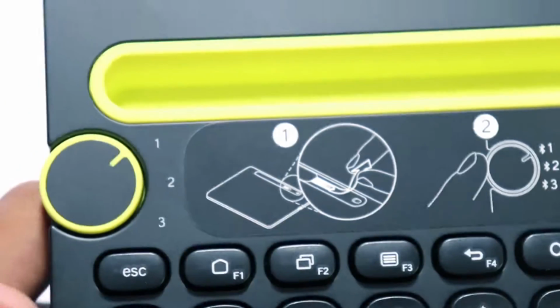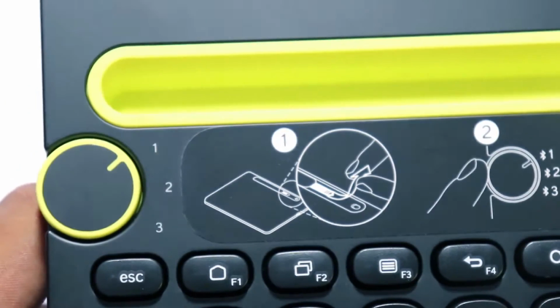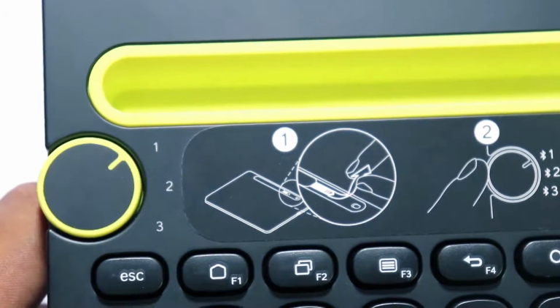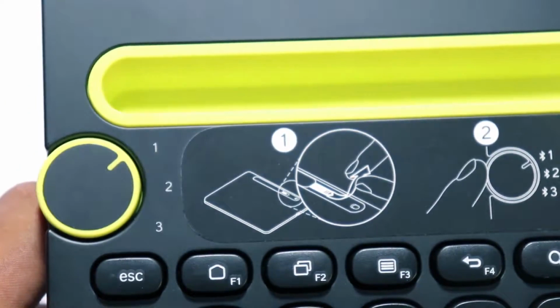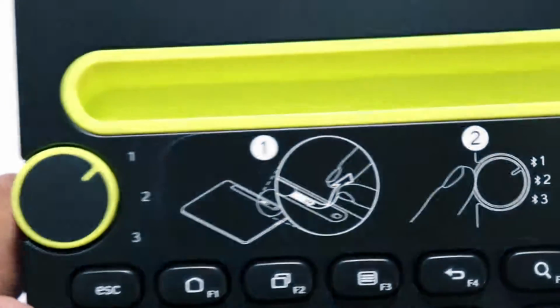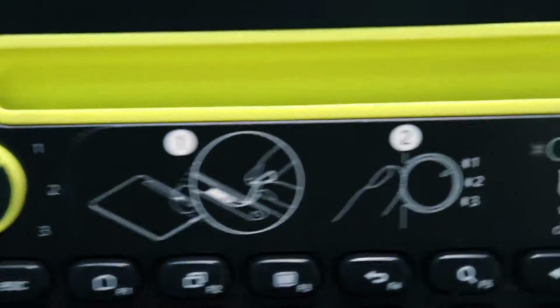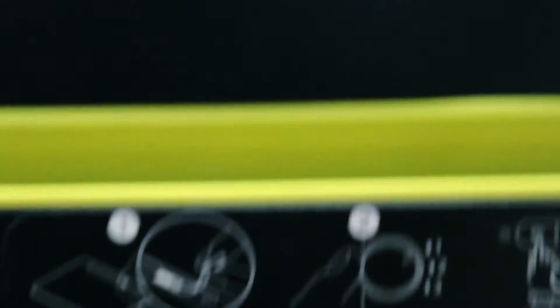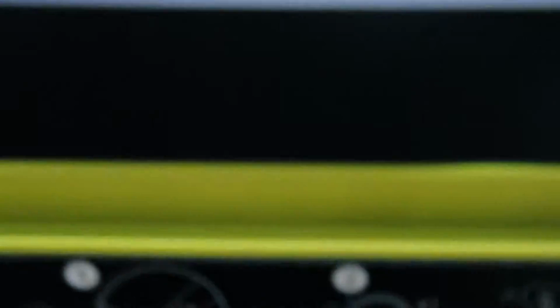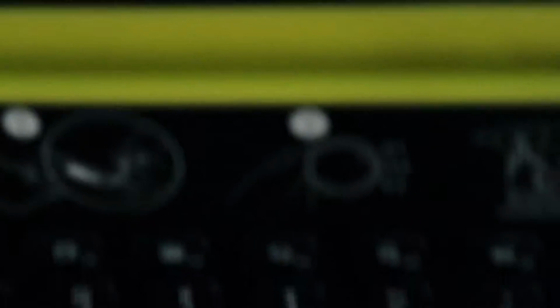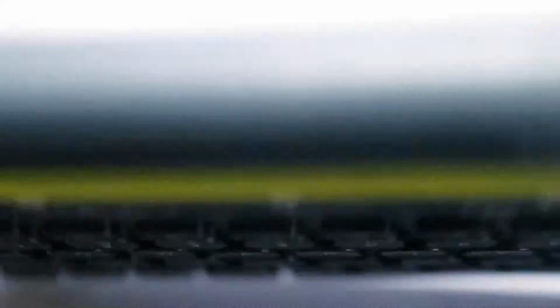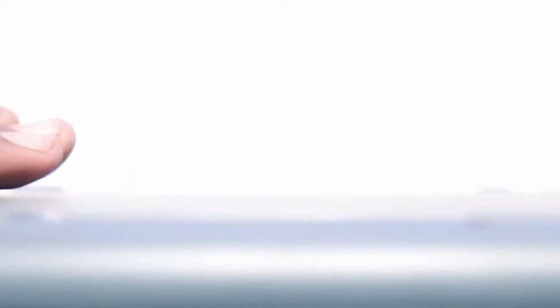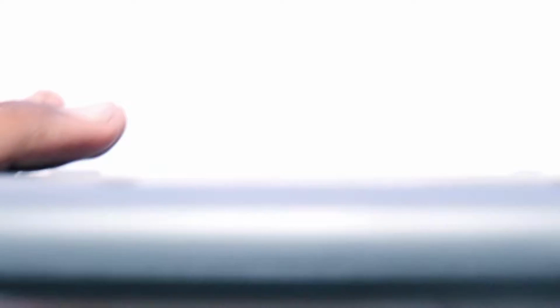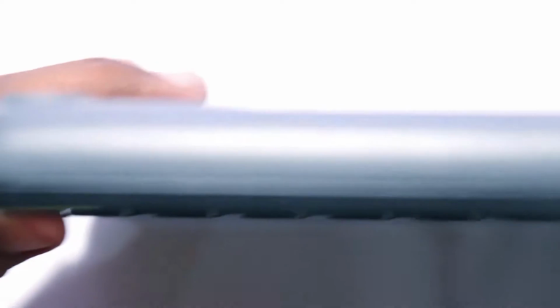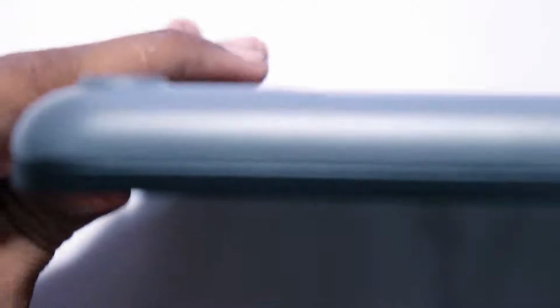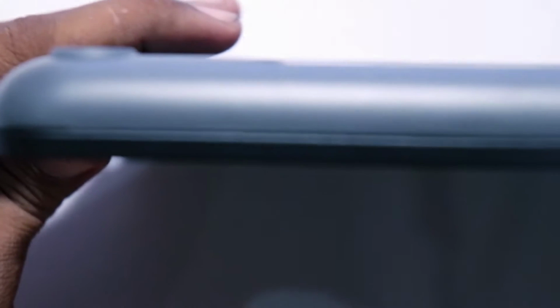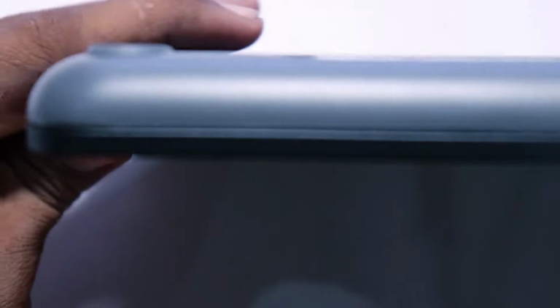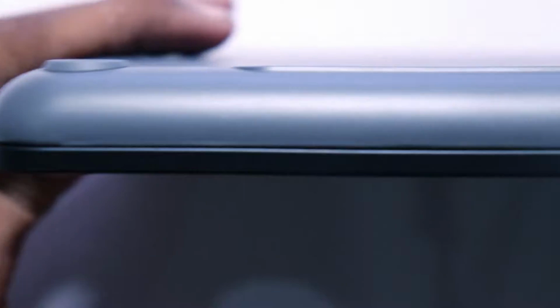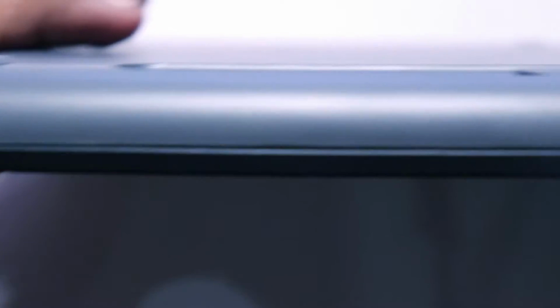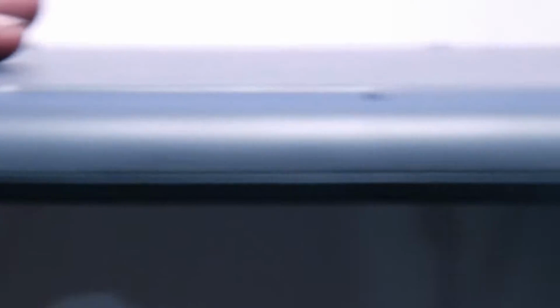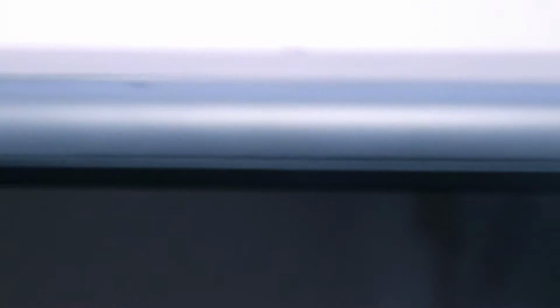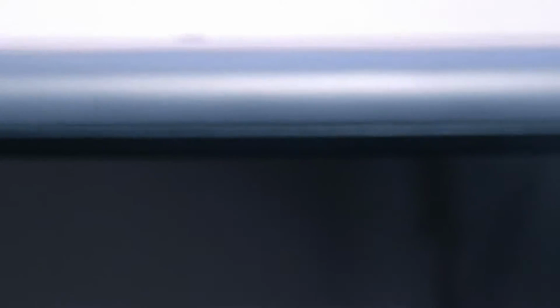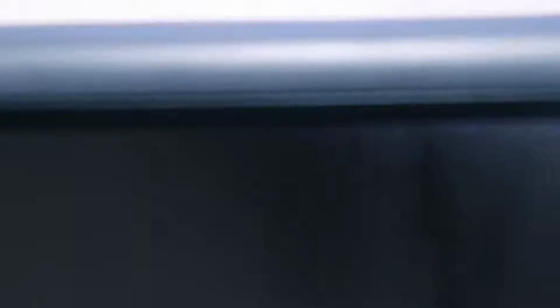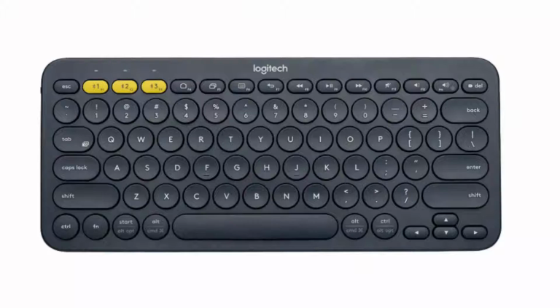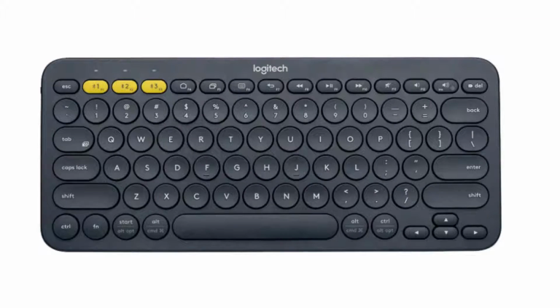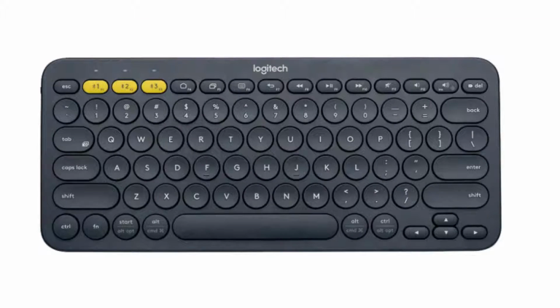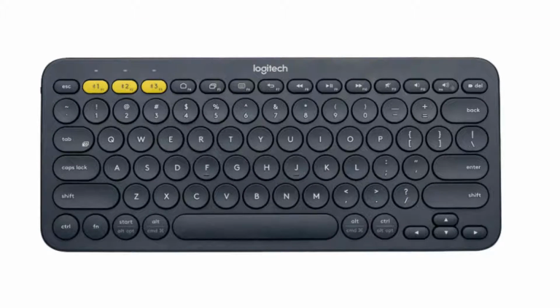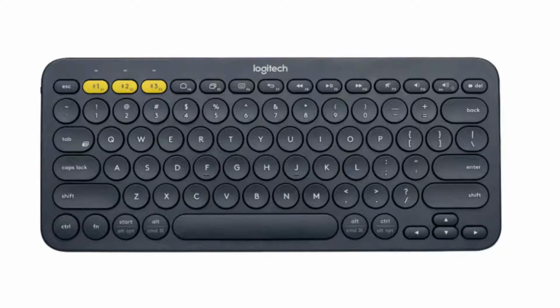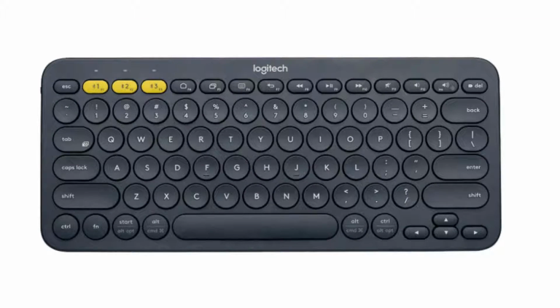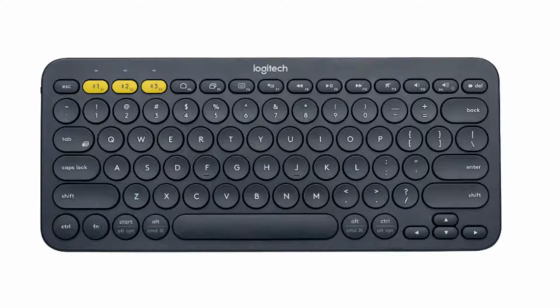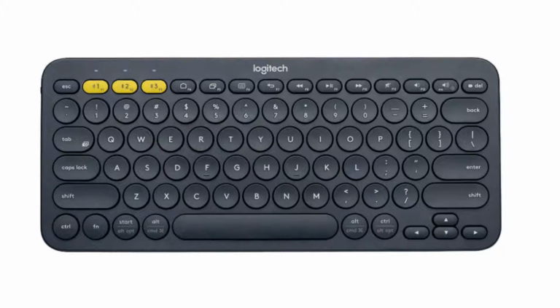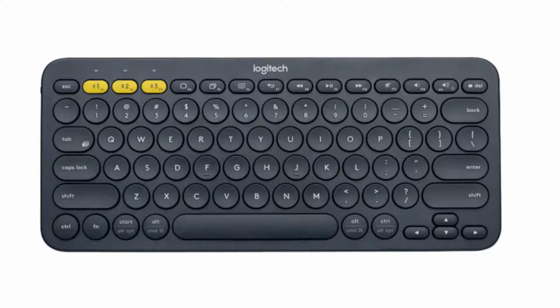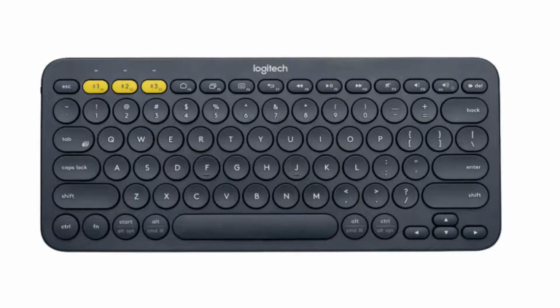It's not a very sleek looking device, especially when you compare it to the Logitech K380.